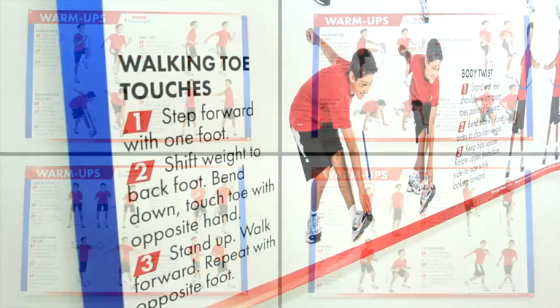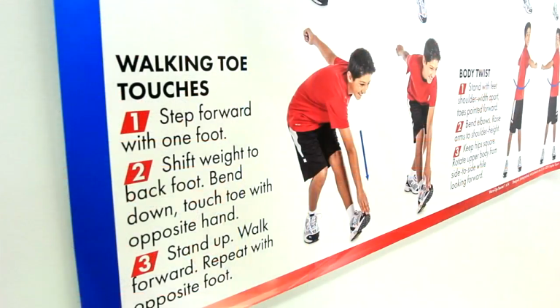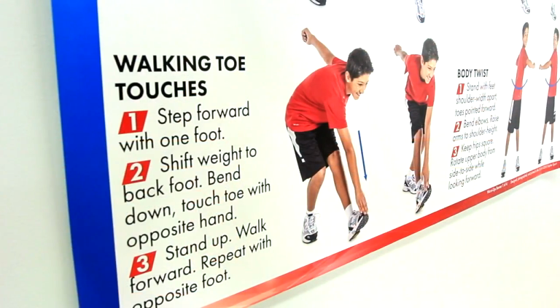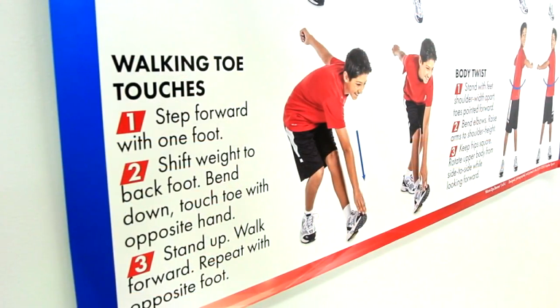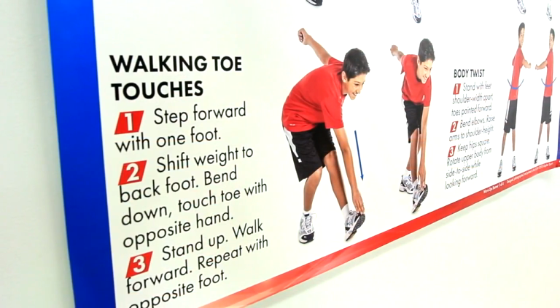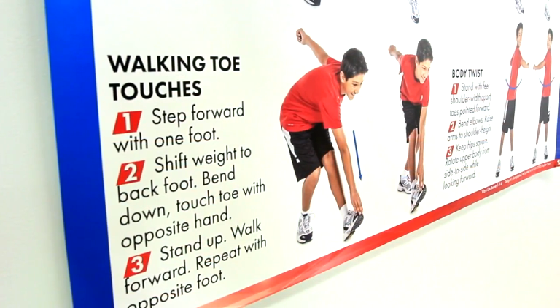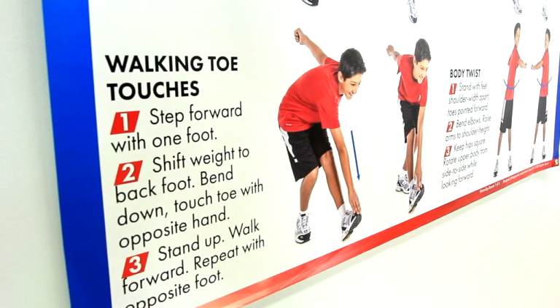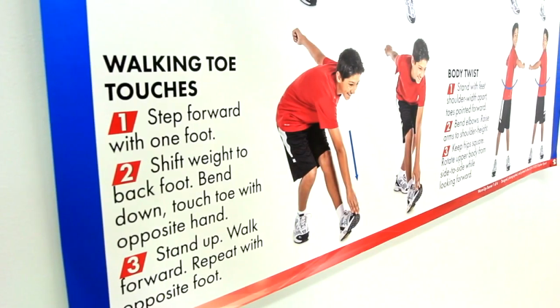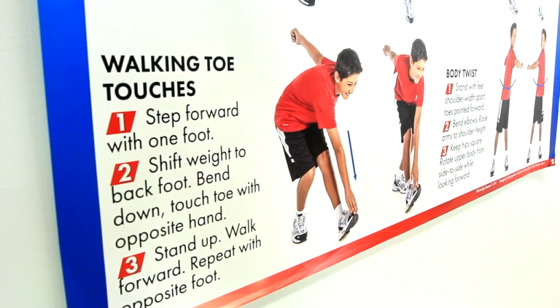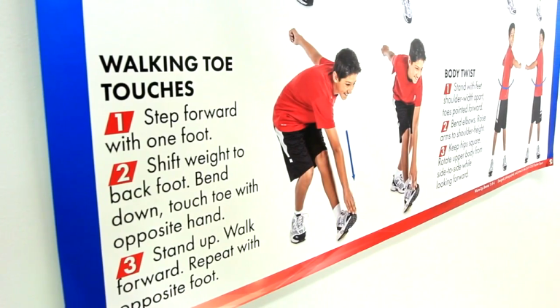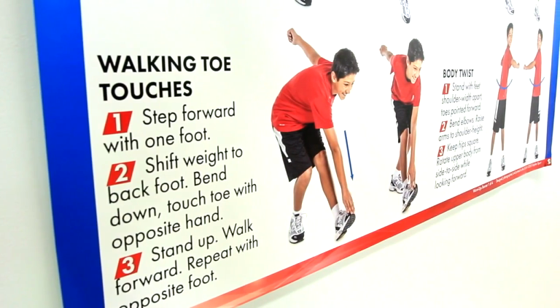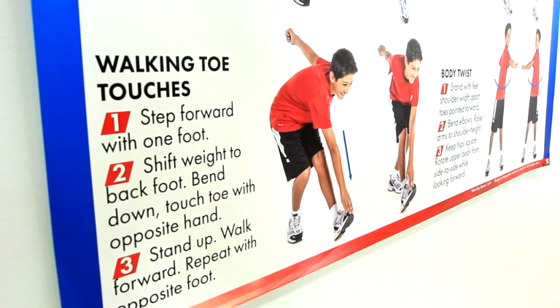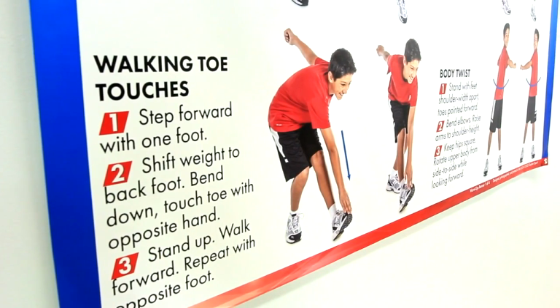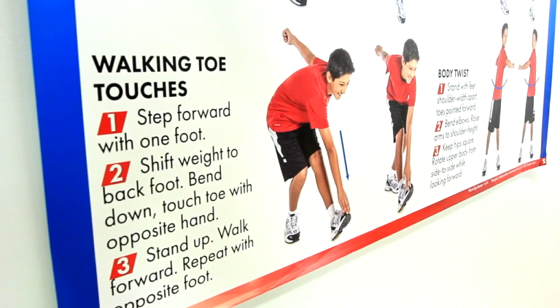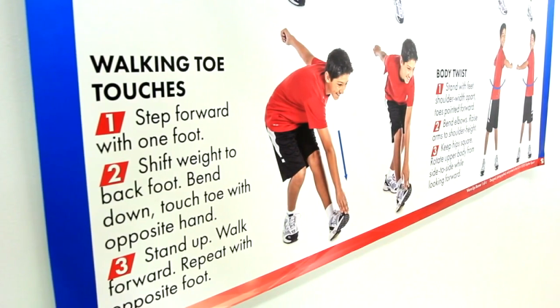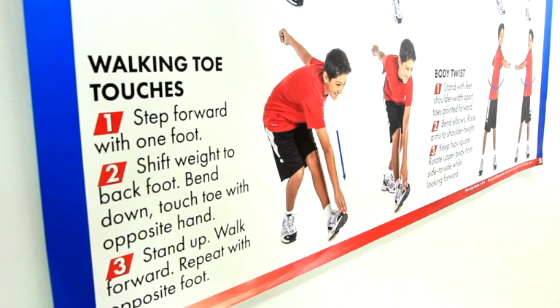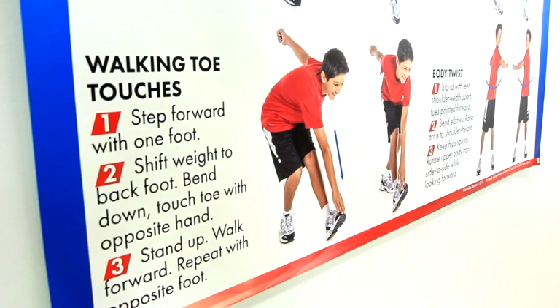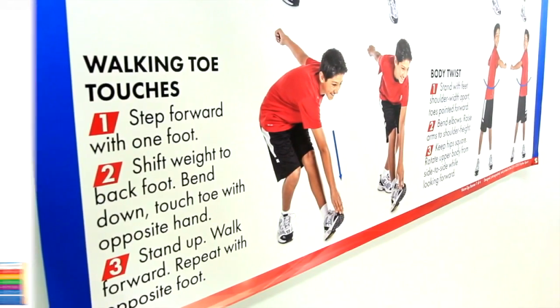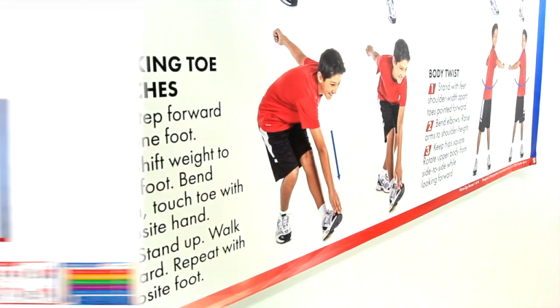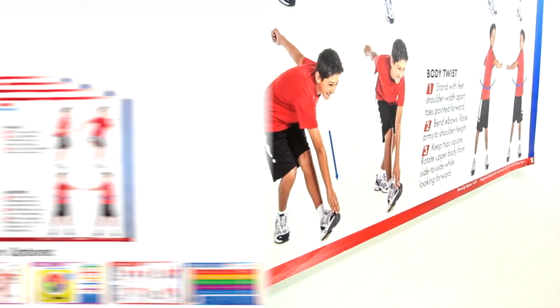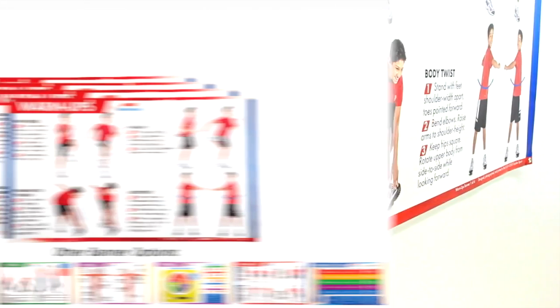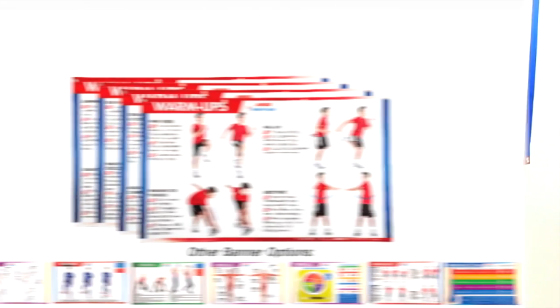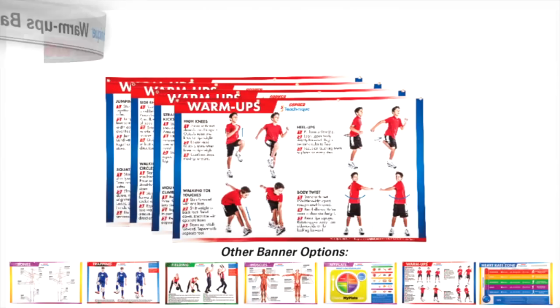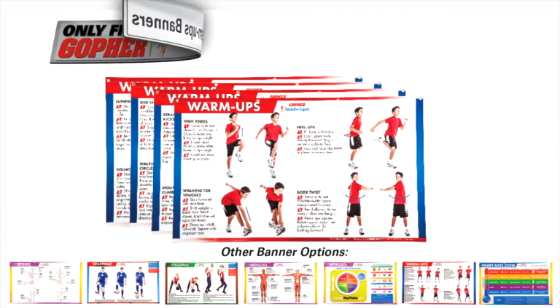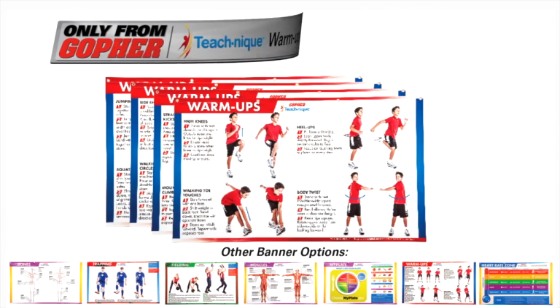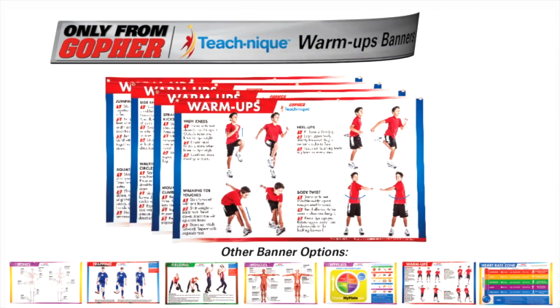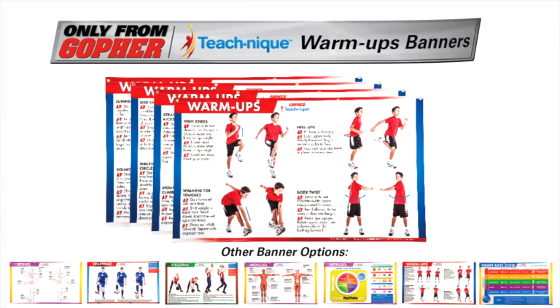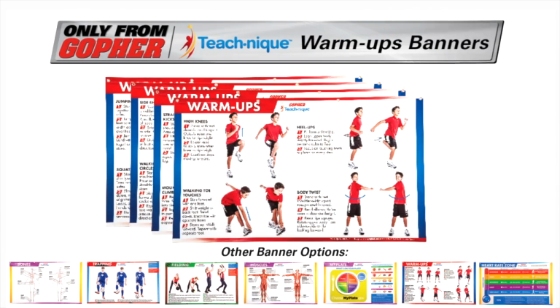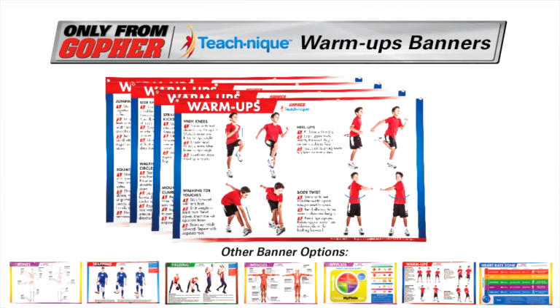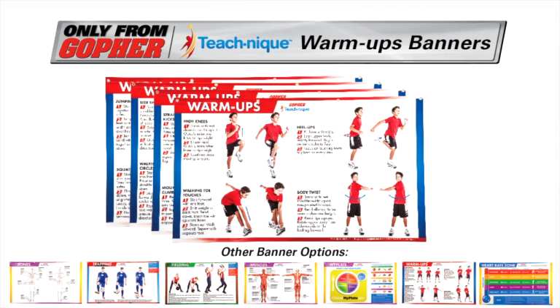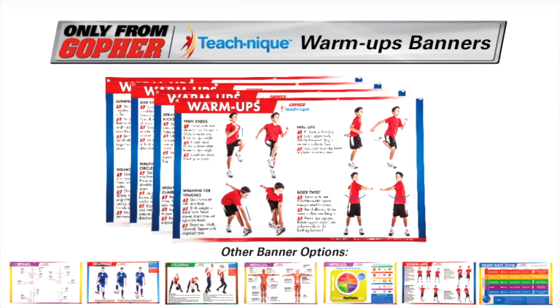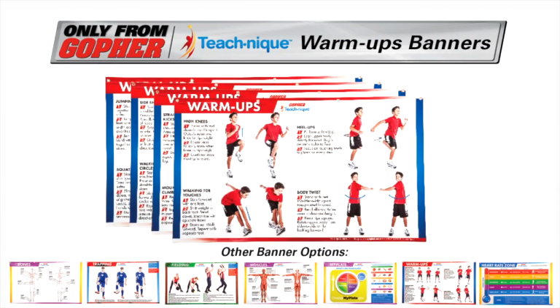Get the biggest and best instructional banners you can buy. TeachNique warm-up banners, only from Gopher.